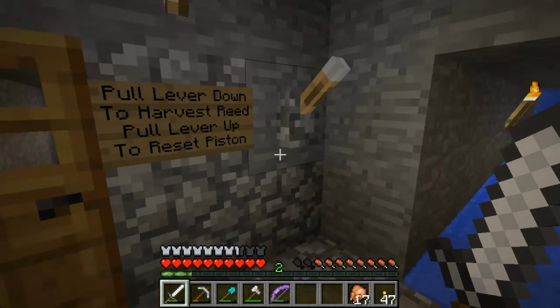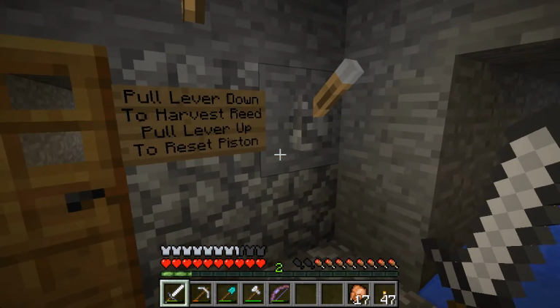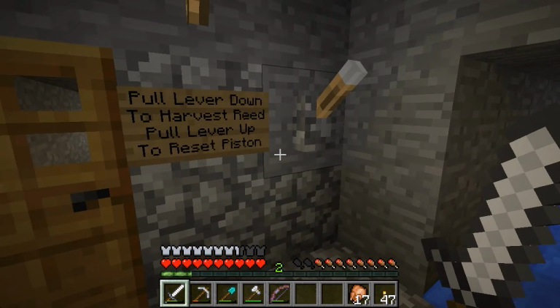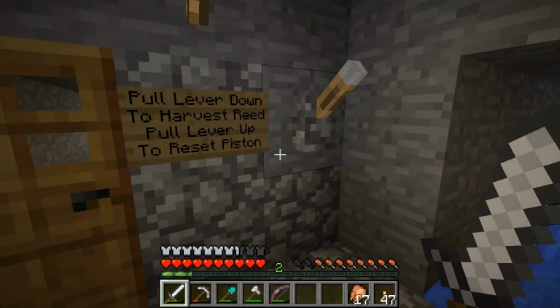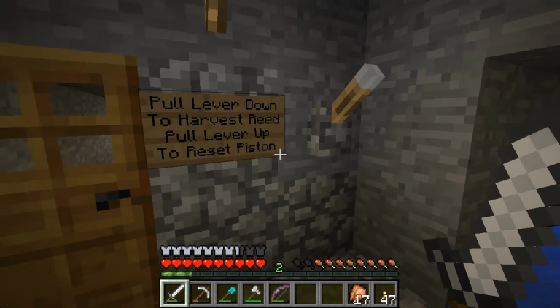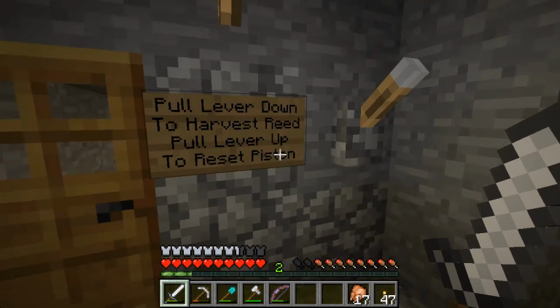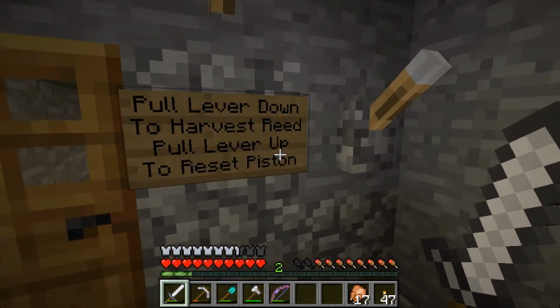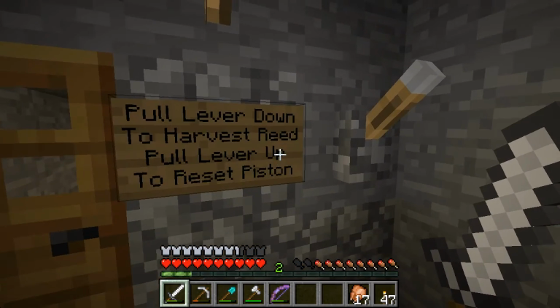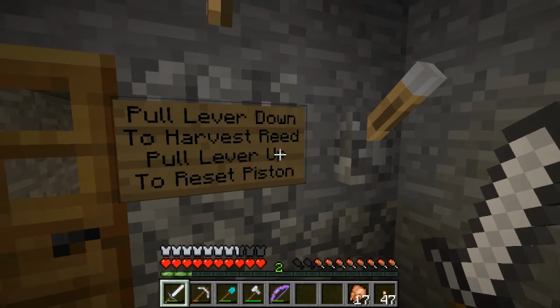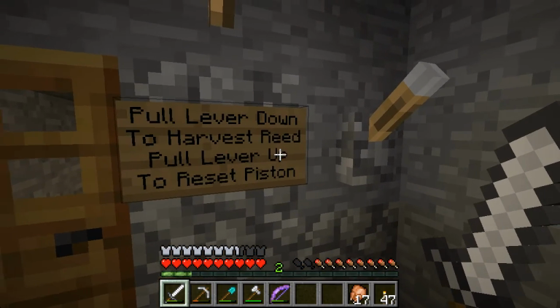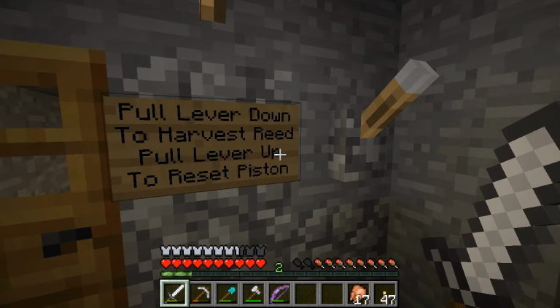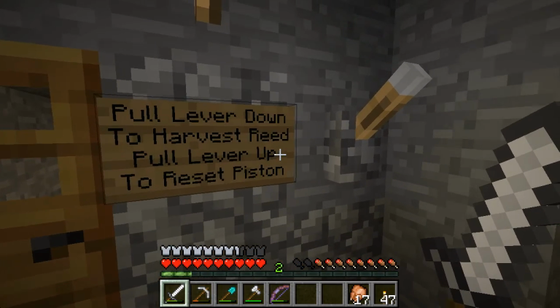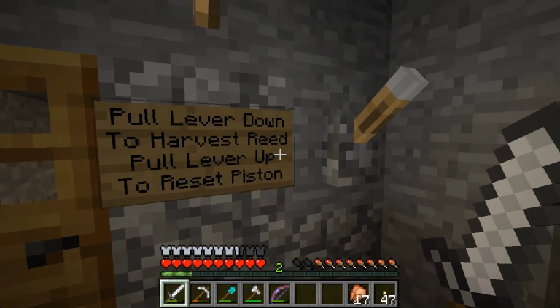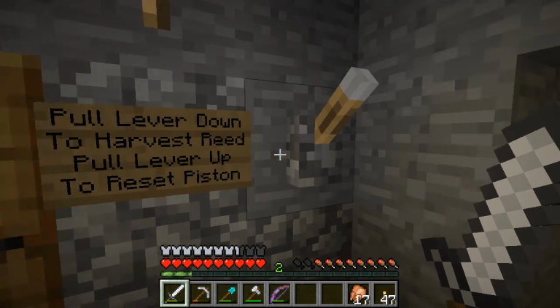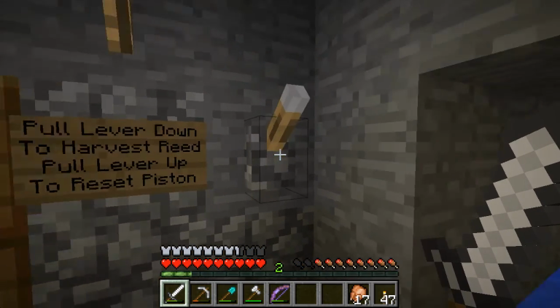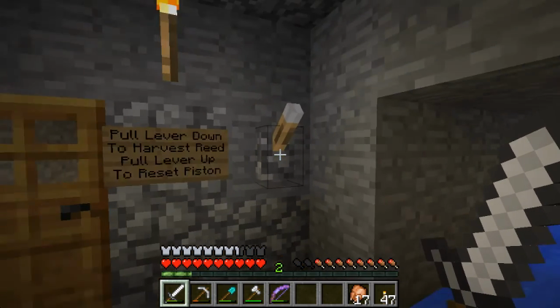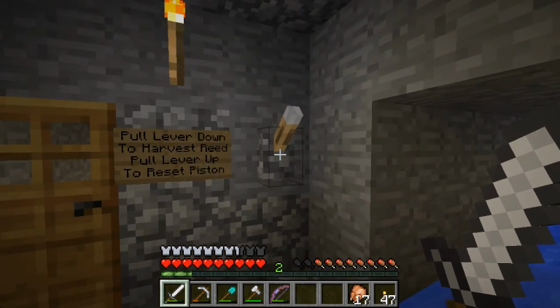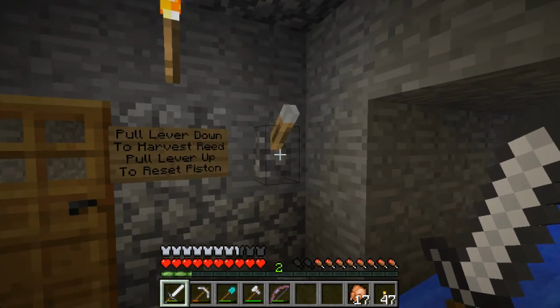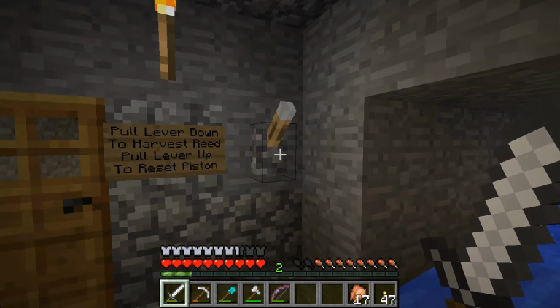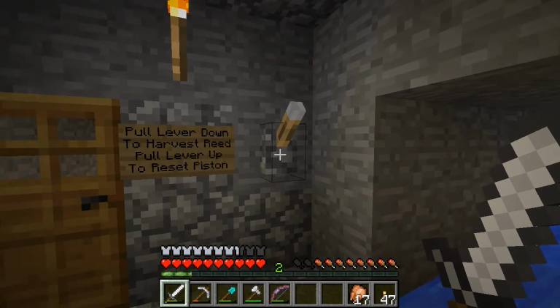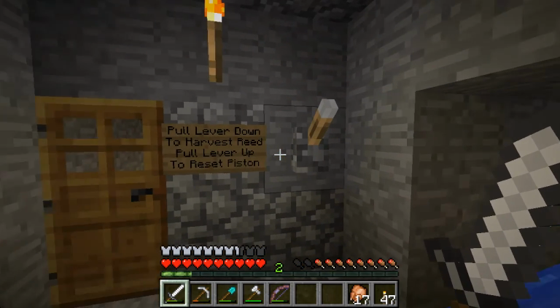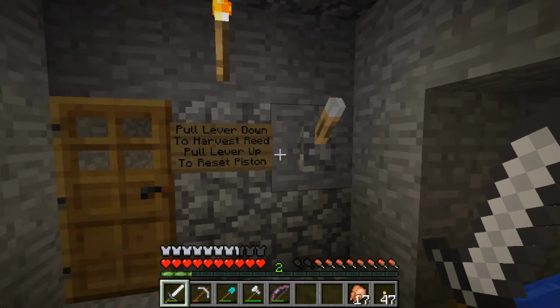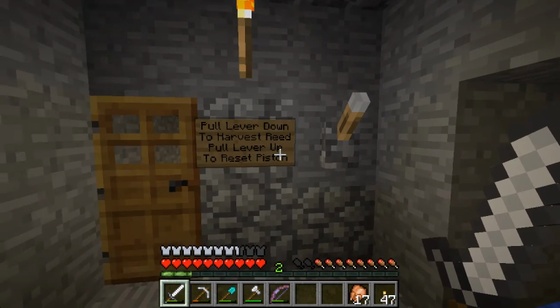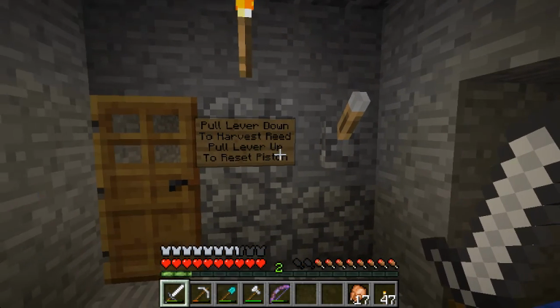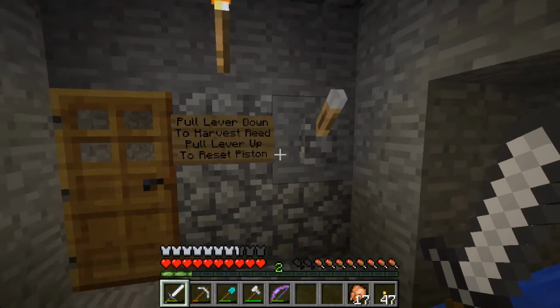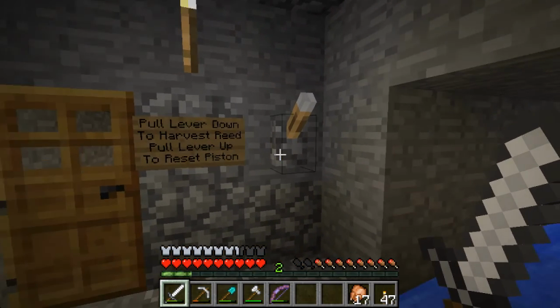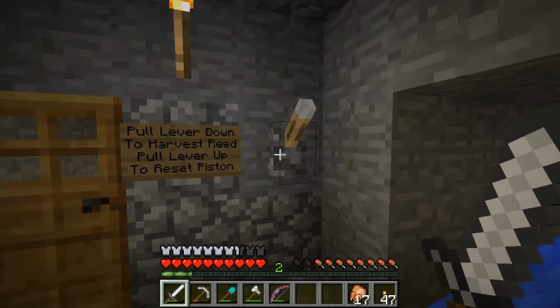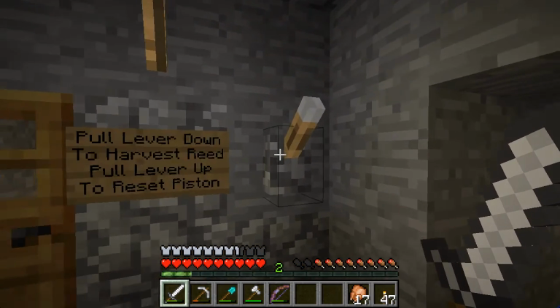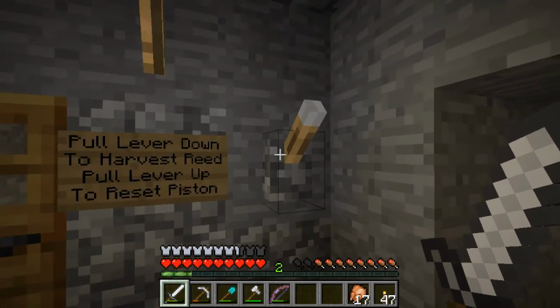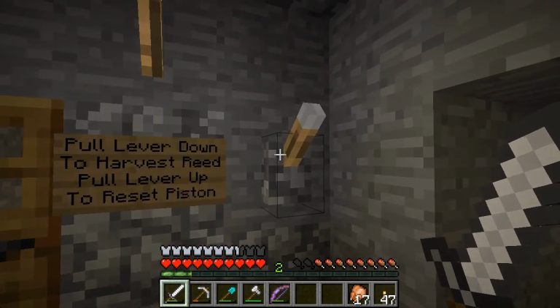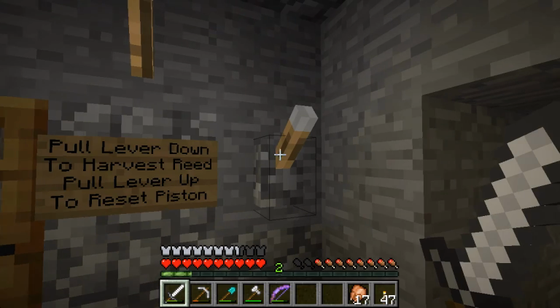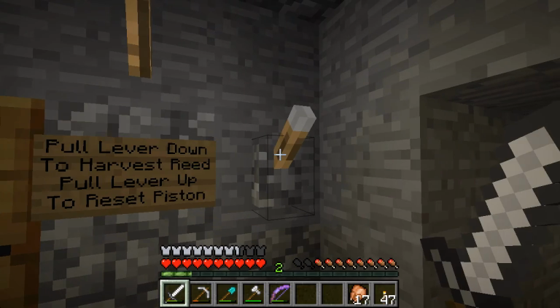Pull lever down to harvest reeds. Pull lever up to reset pistons. I tried to say 'pistons' but there wasn't enough room on the sign.